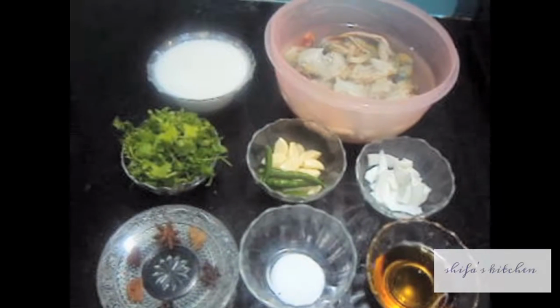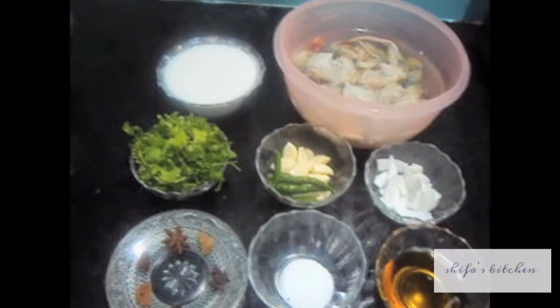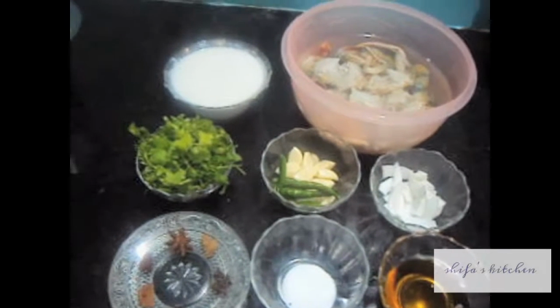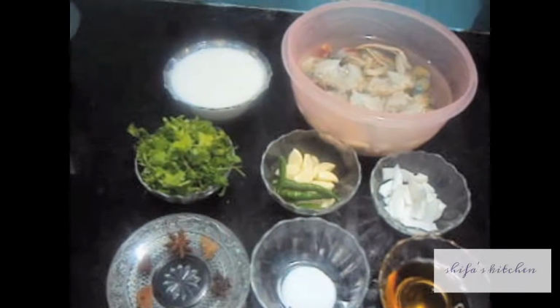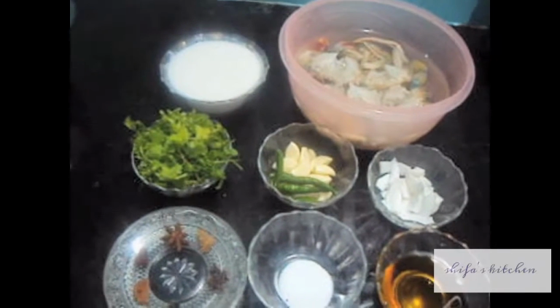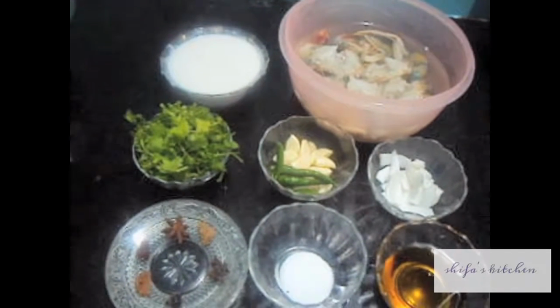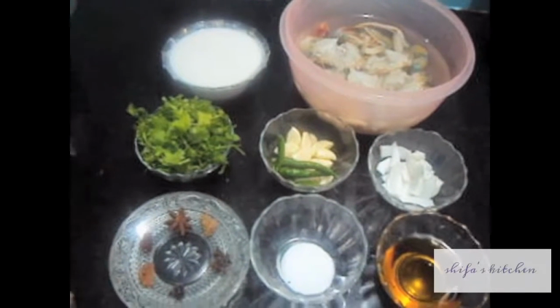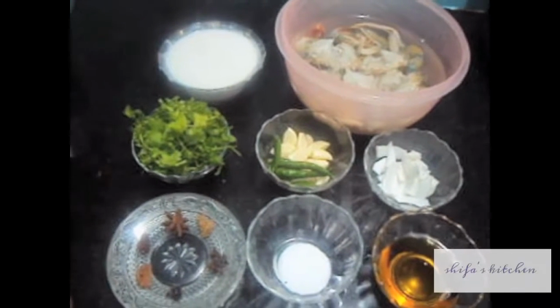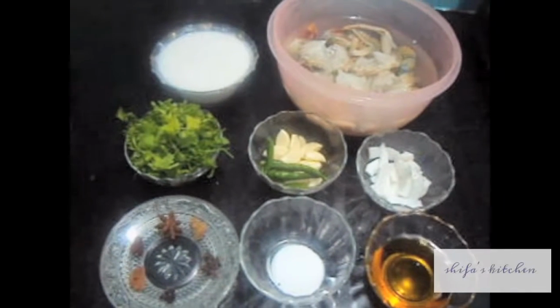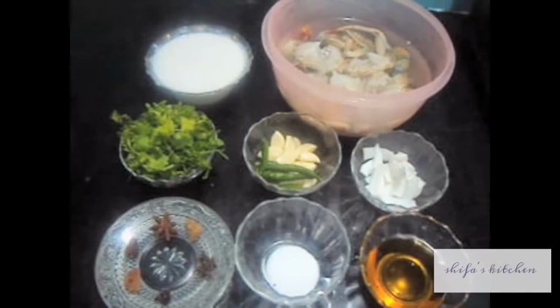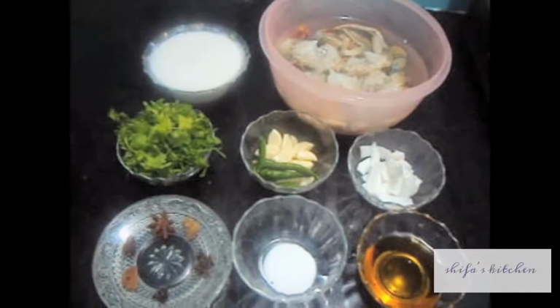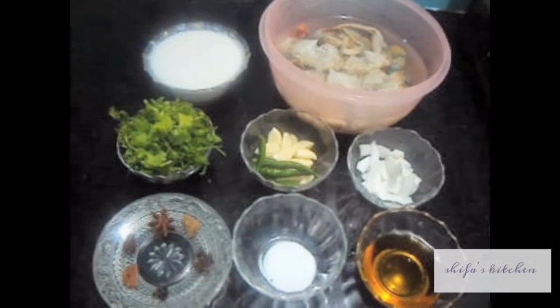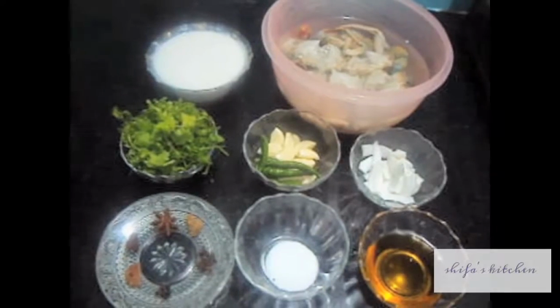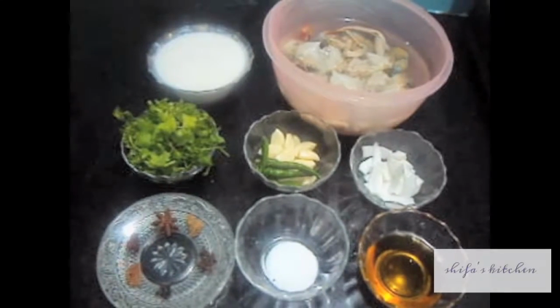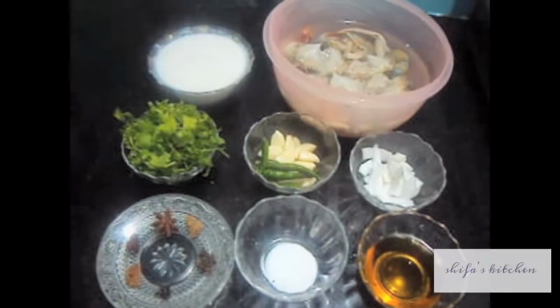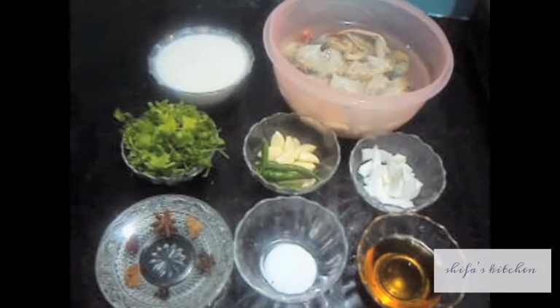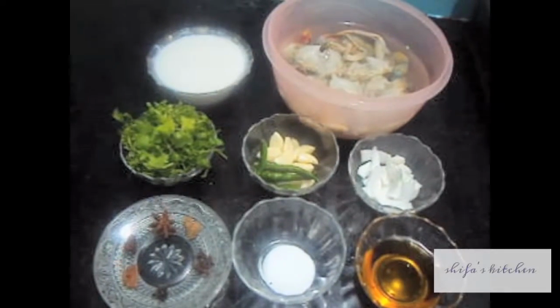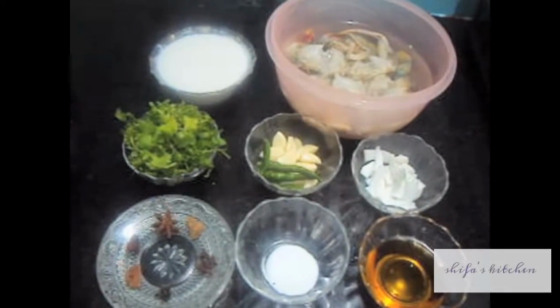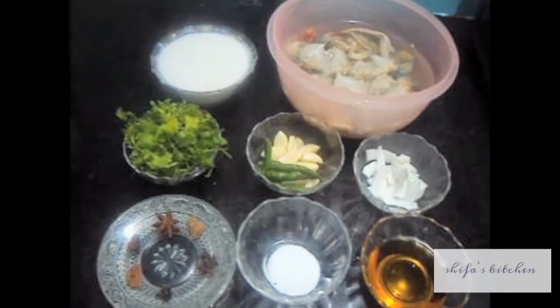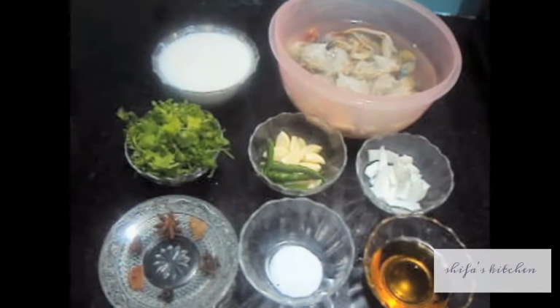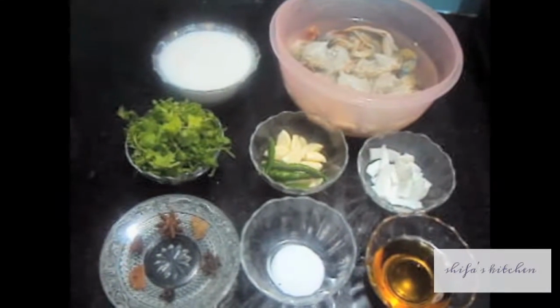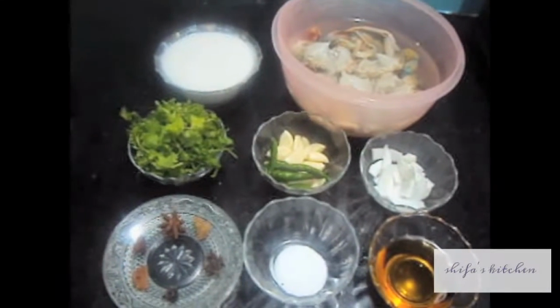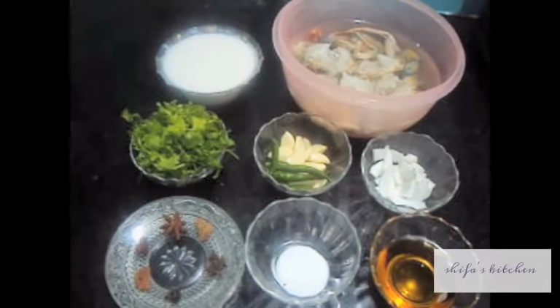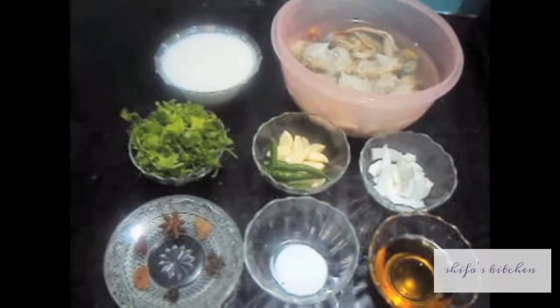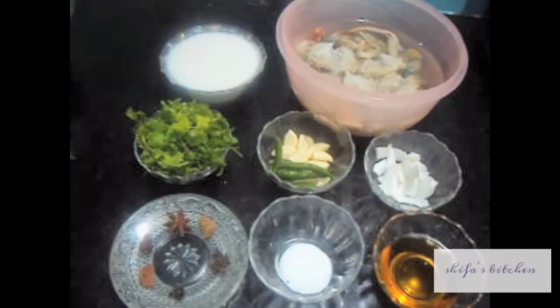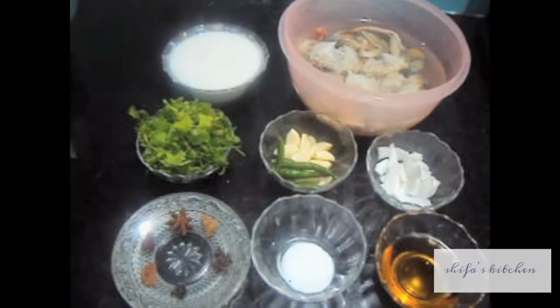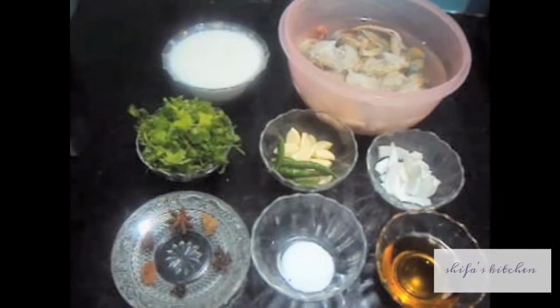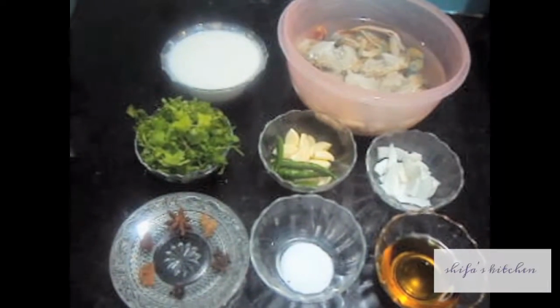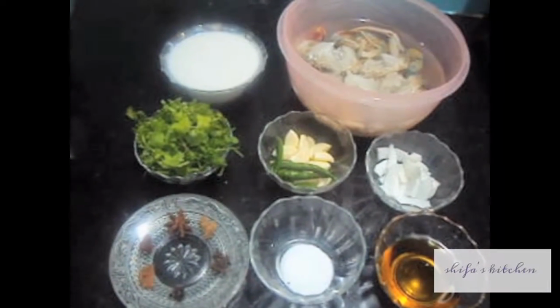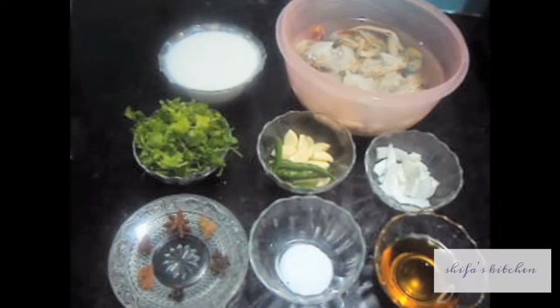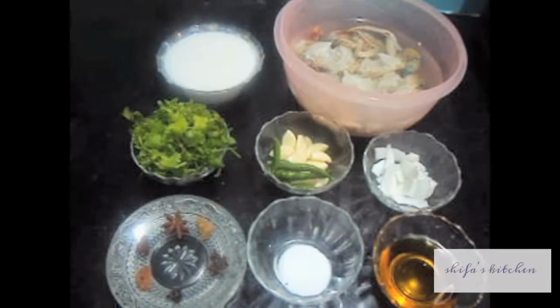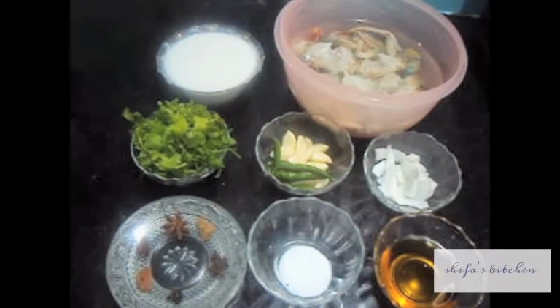Hello friends, welcome to my channel Shifa's Kitchen. Today I am going to show you how to make crab curry in coconut style.